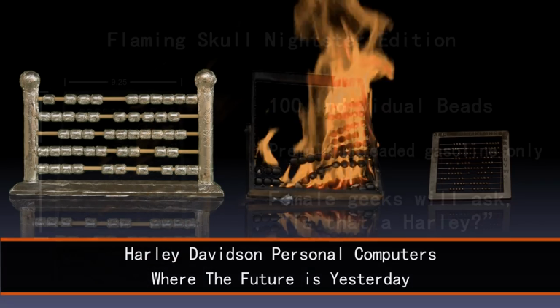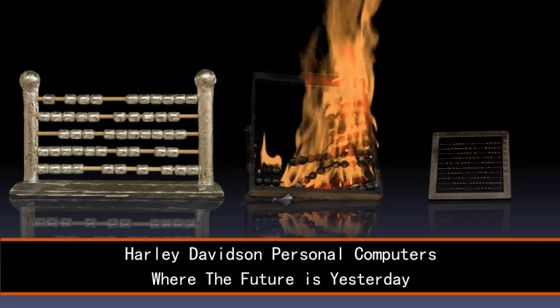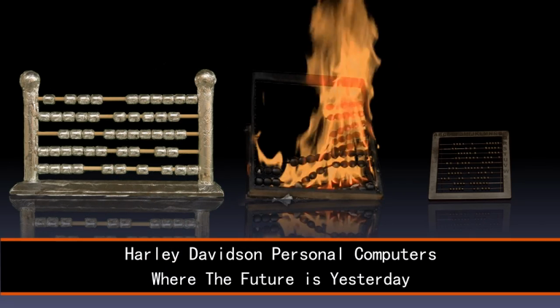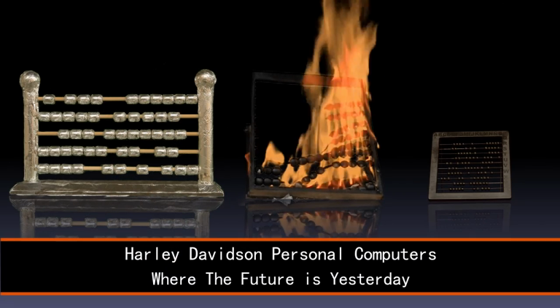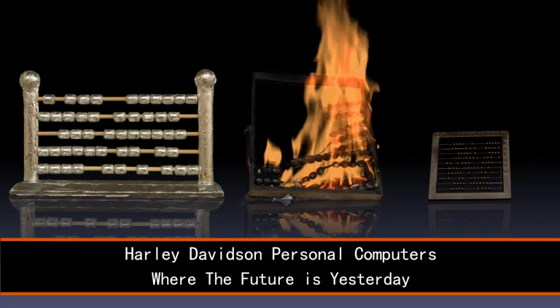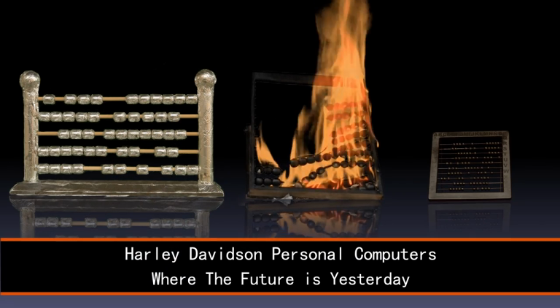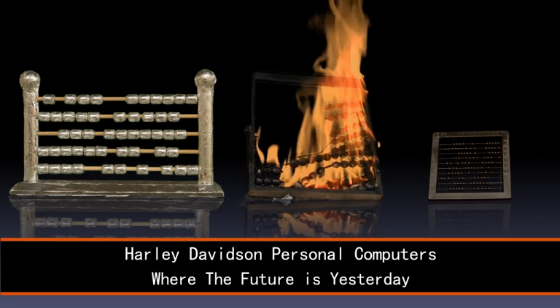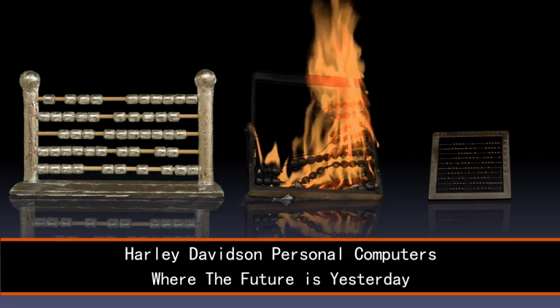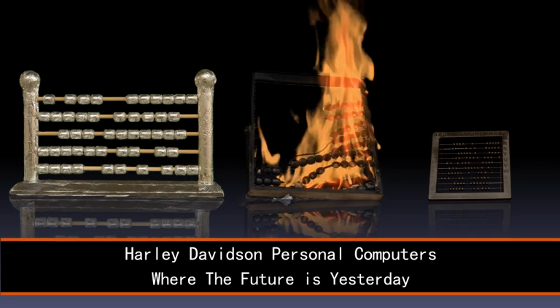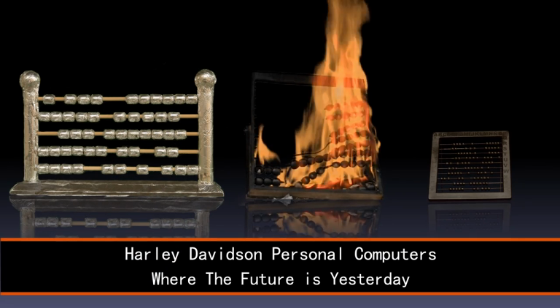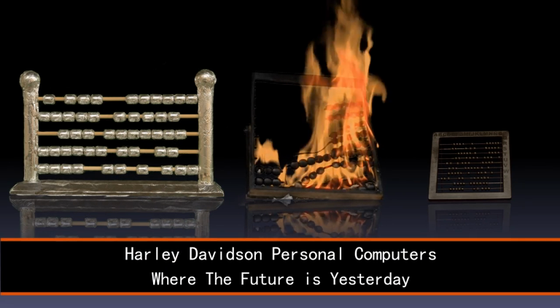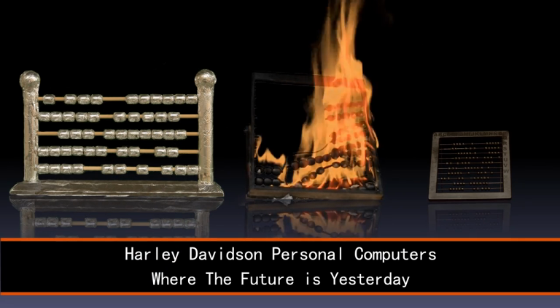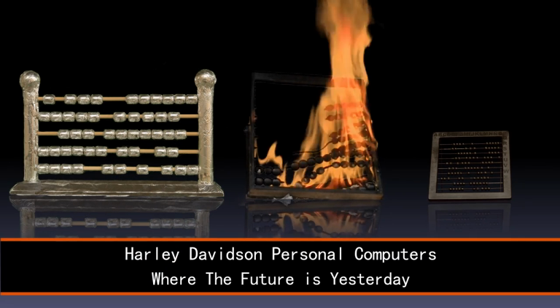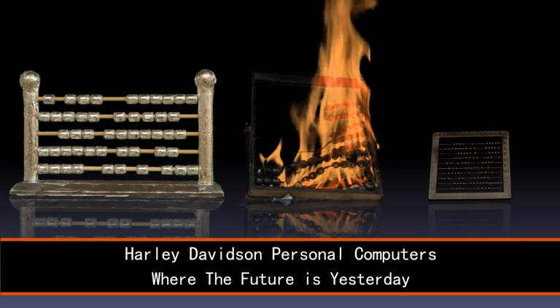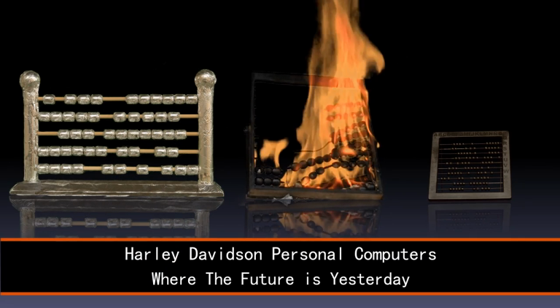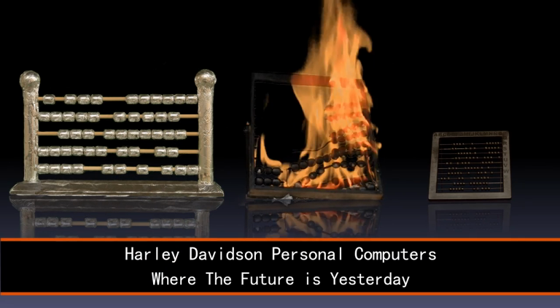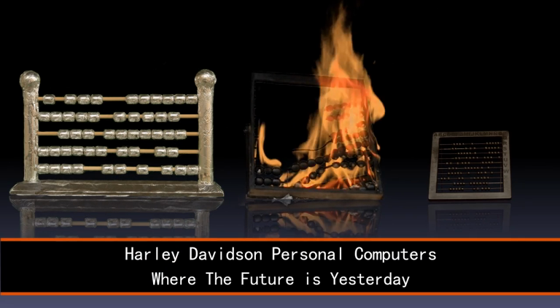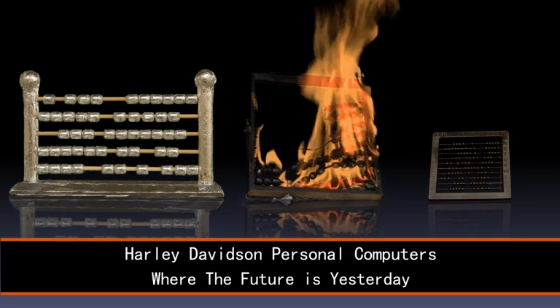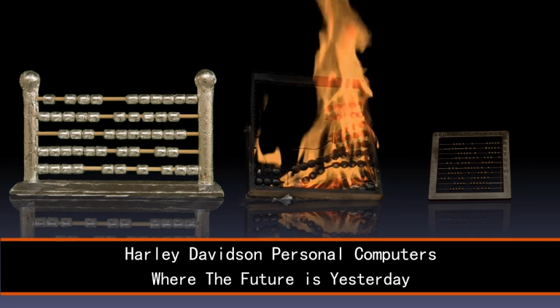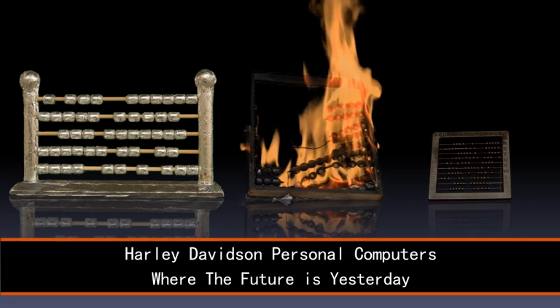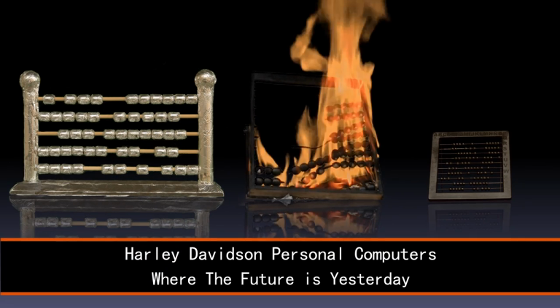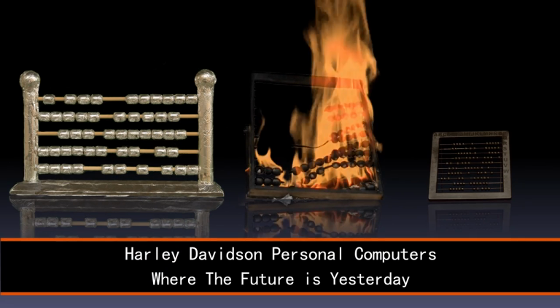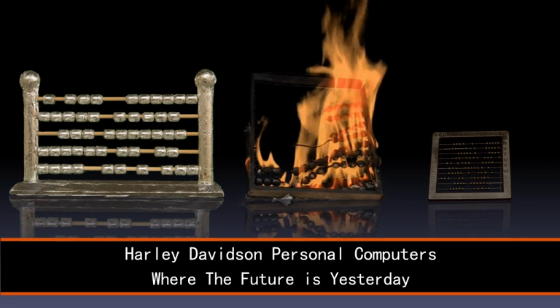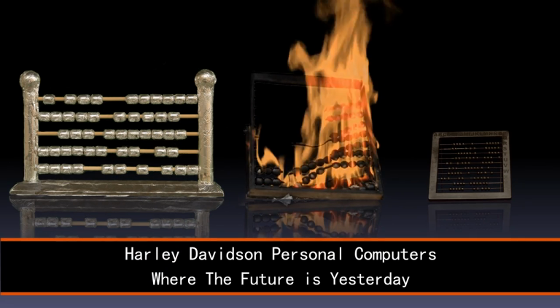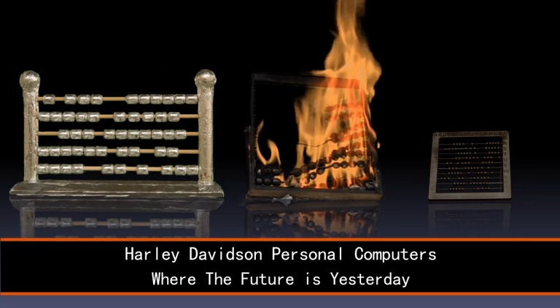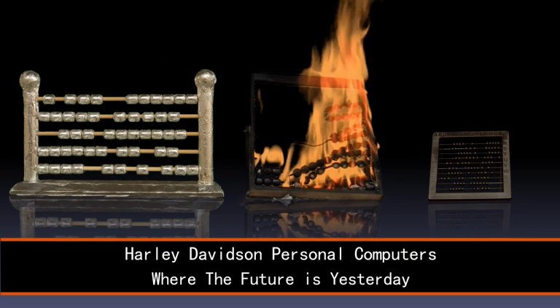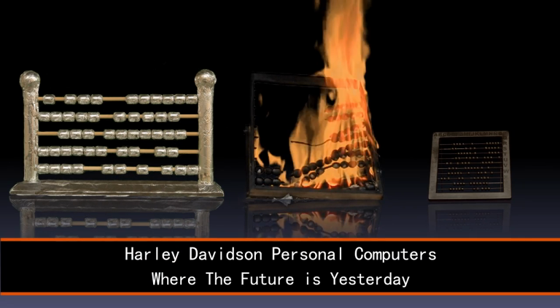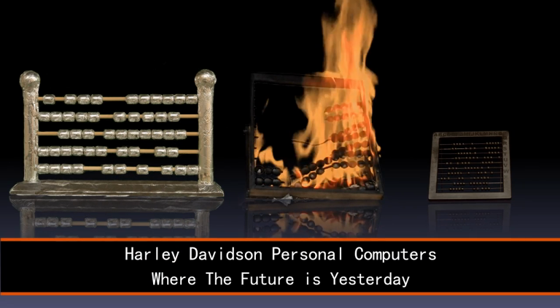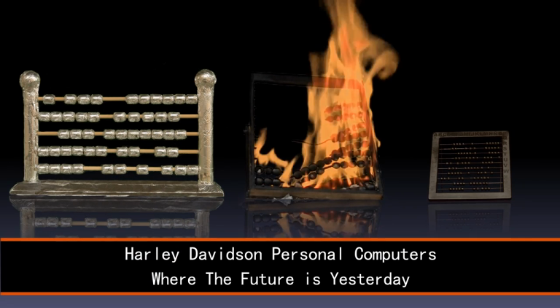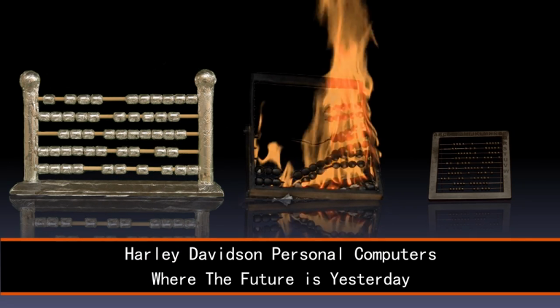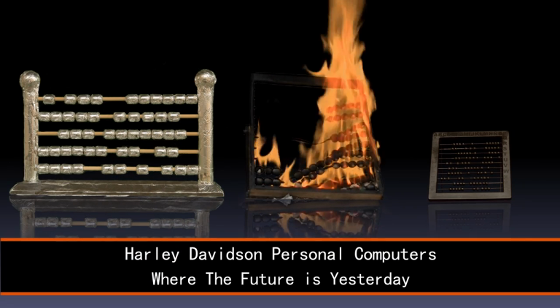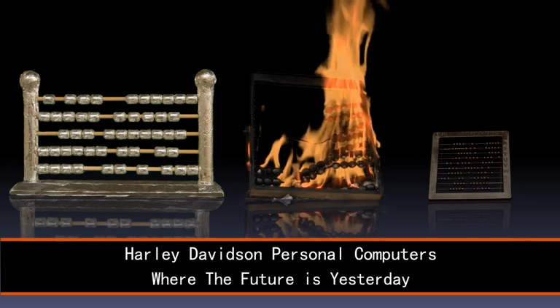Meet the new family of Harley-Davidson personal computers, where the future is yesterday.